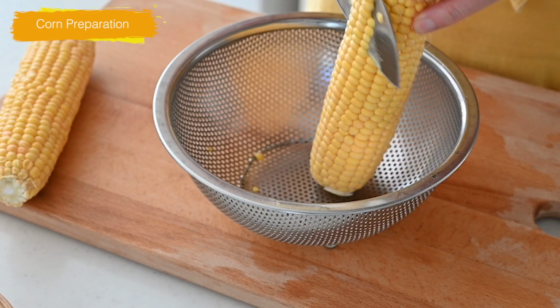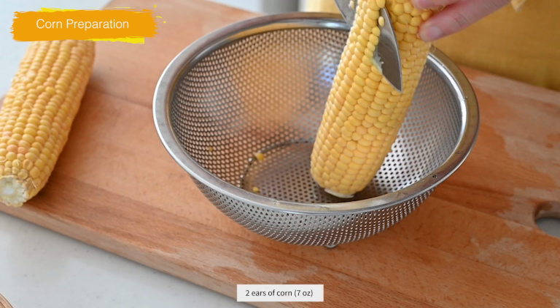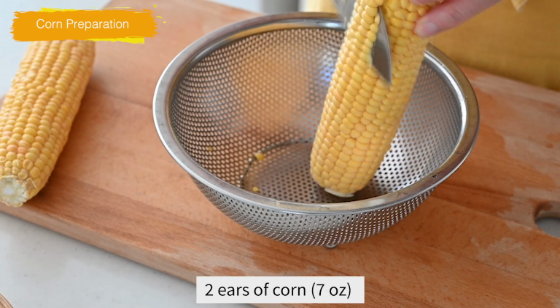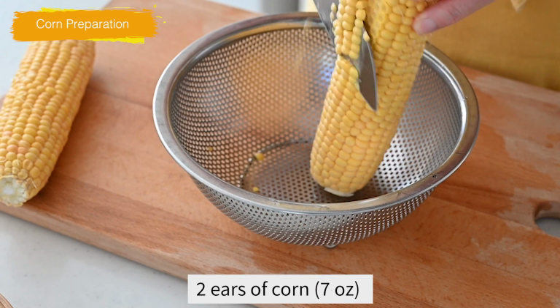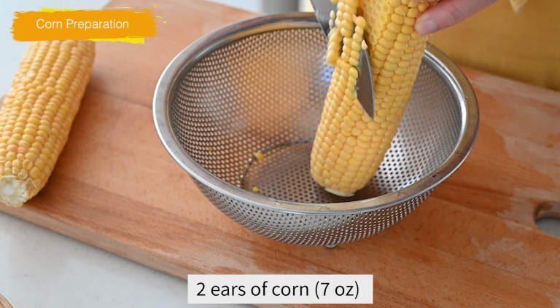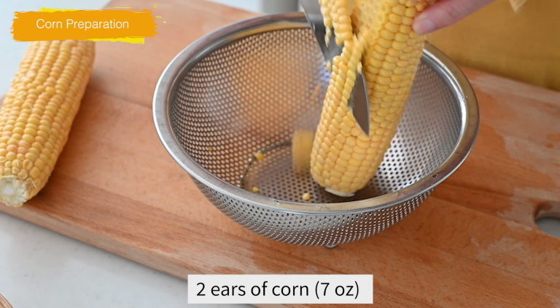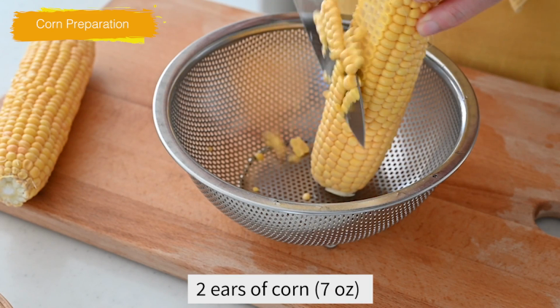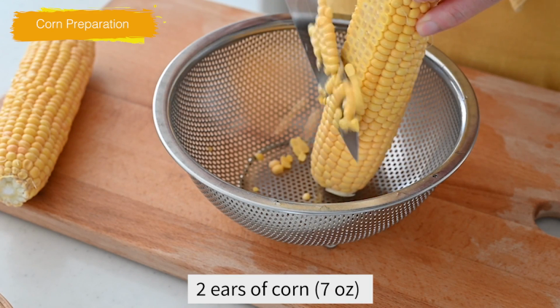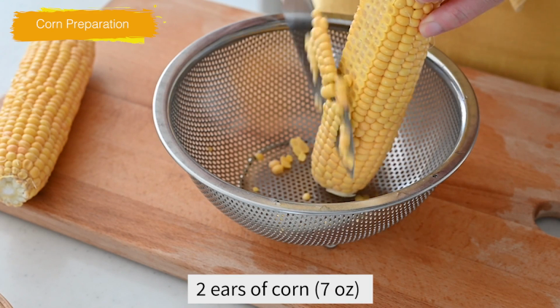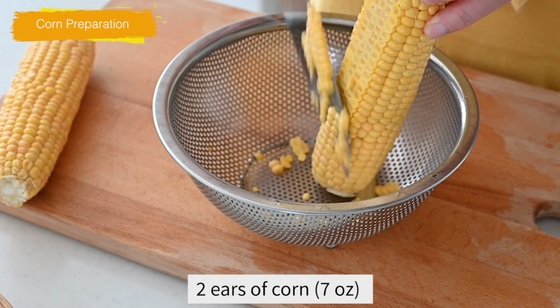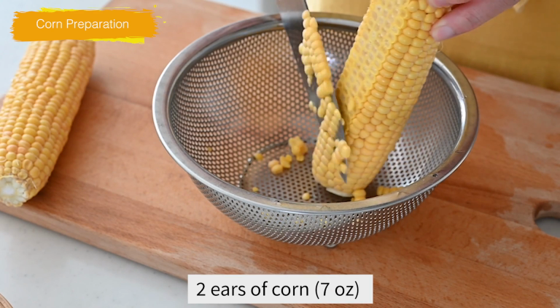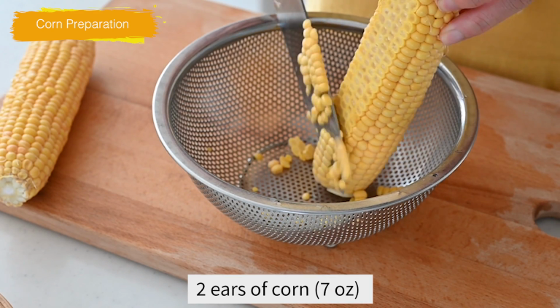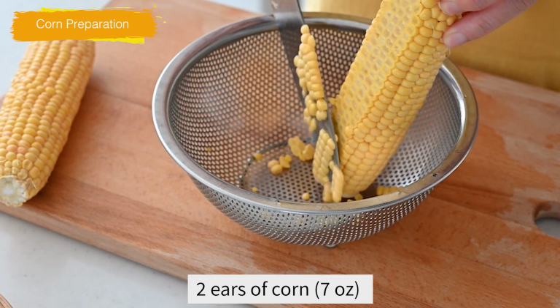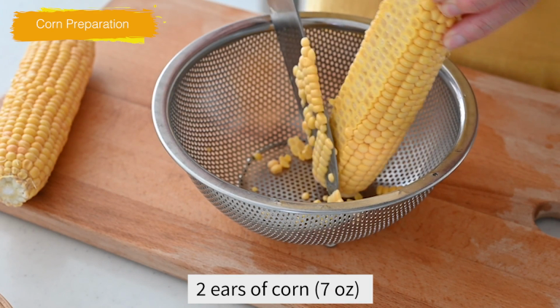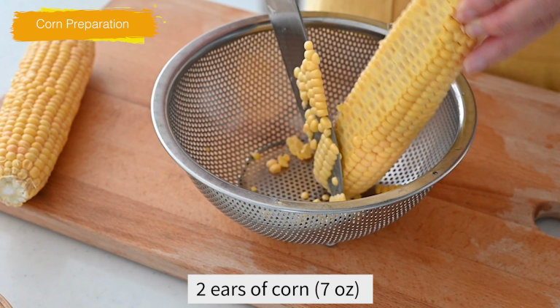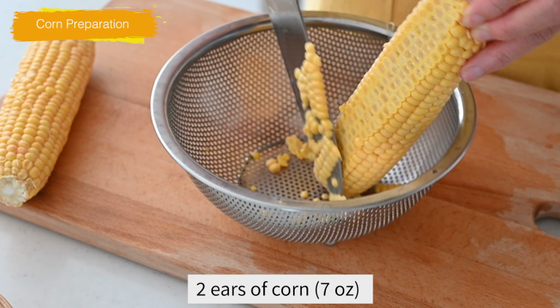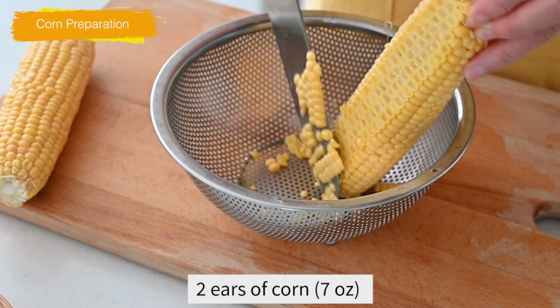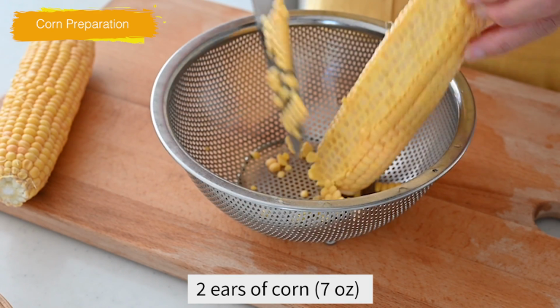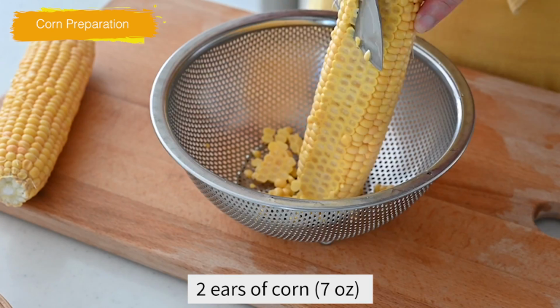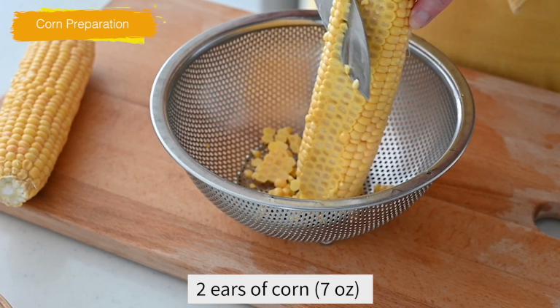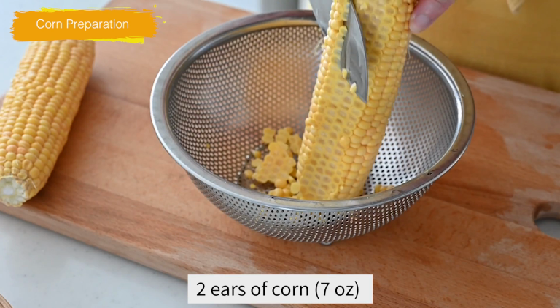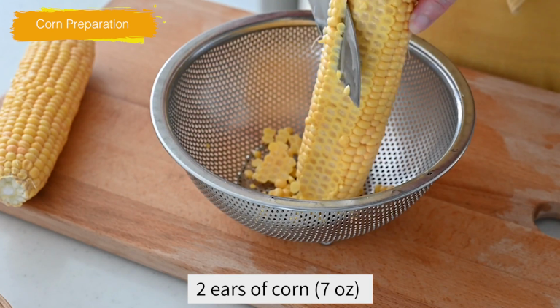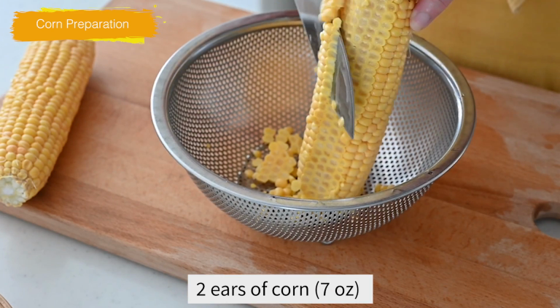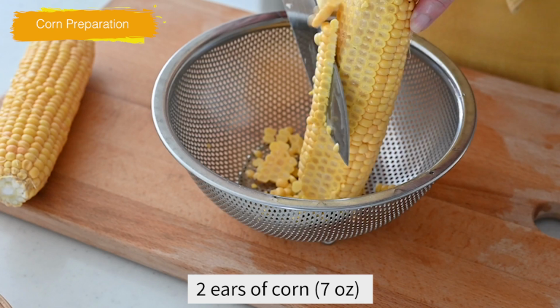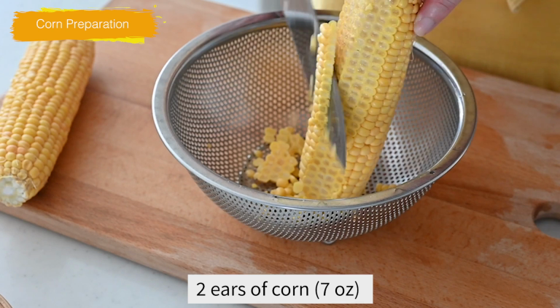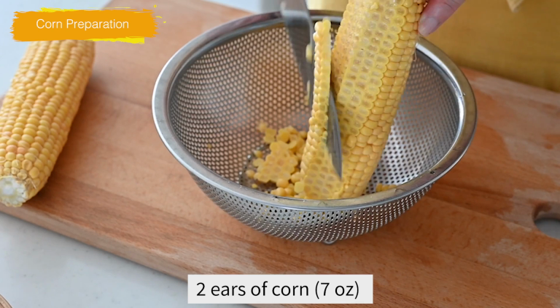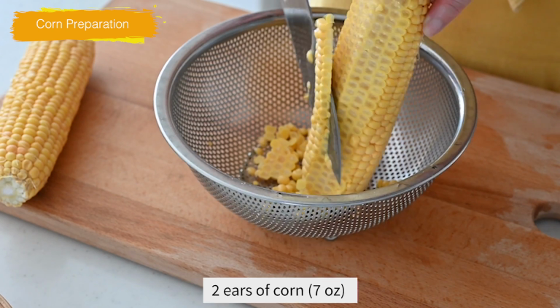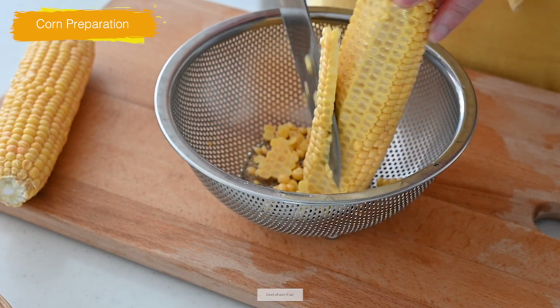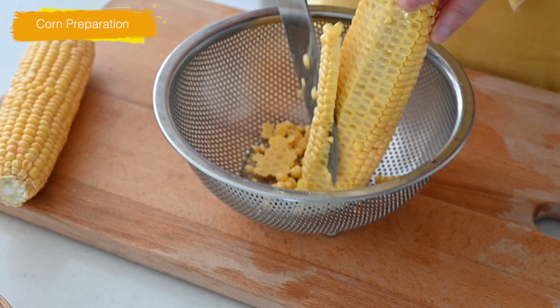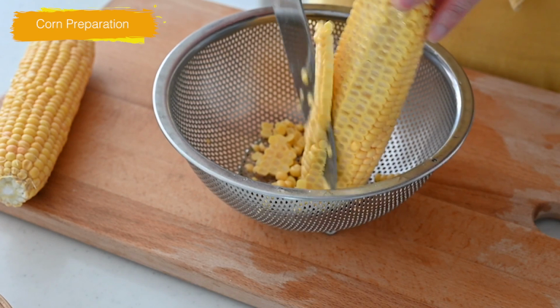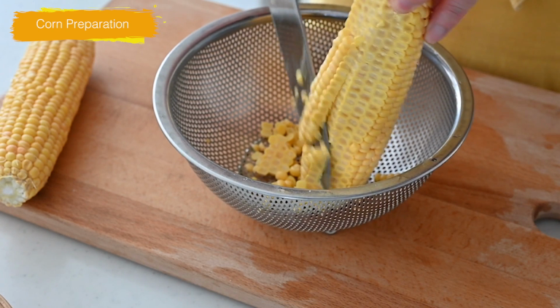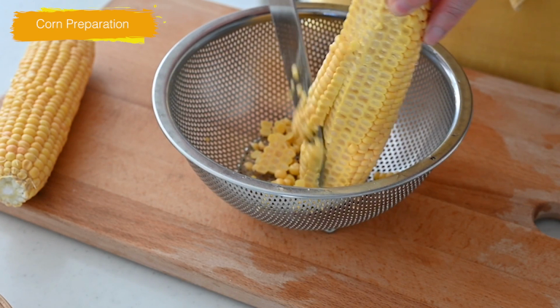Cut the kernels from the cob and place them in a bowl, and be careful not to shave the cob.